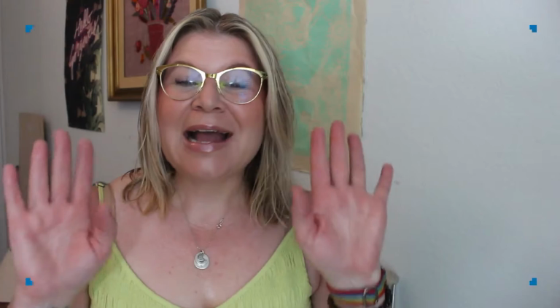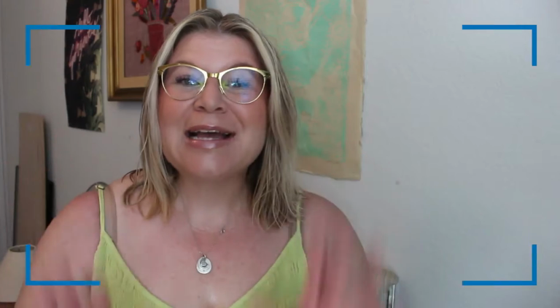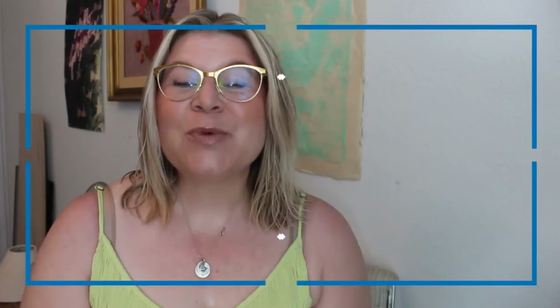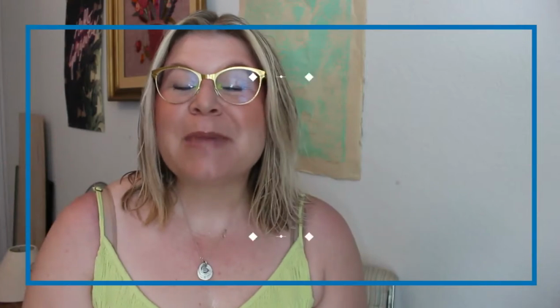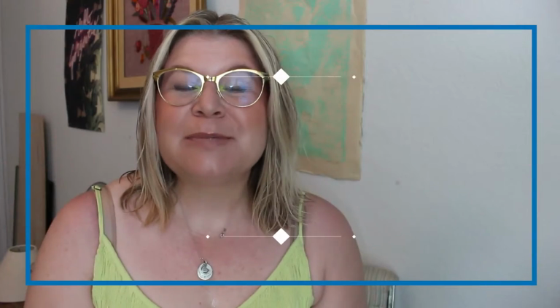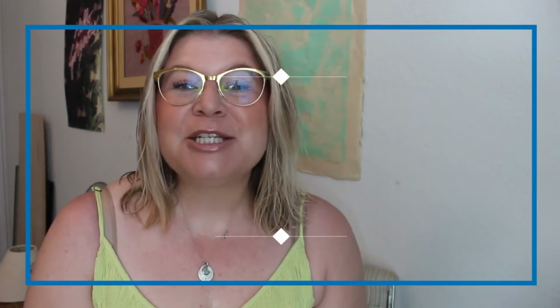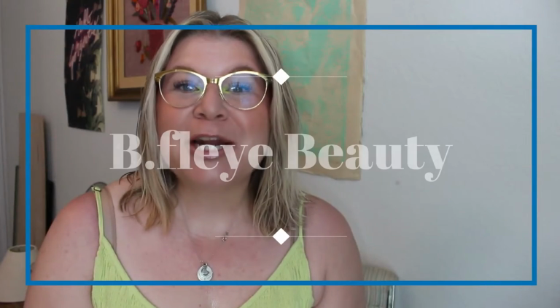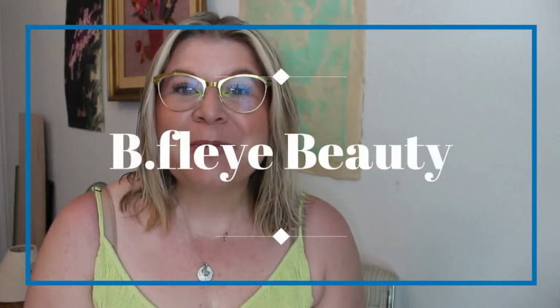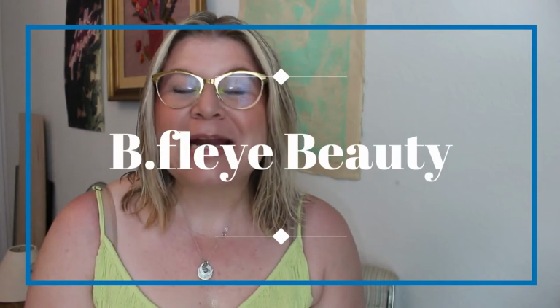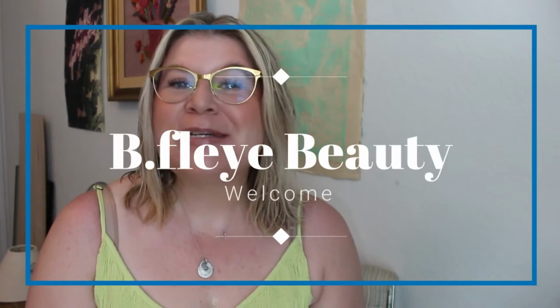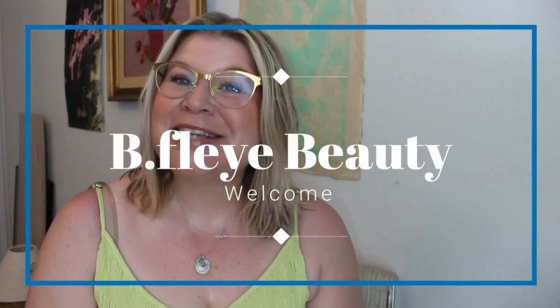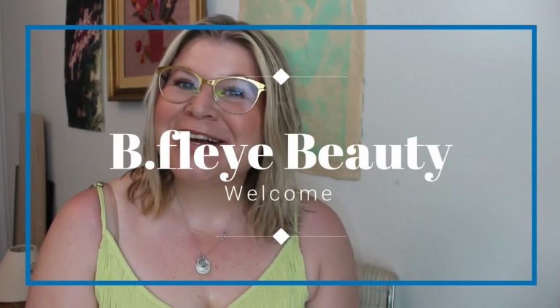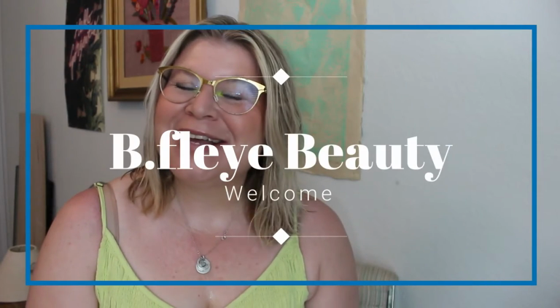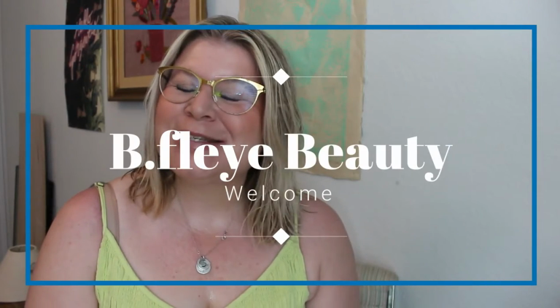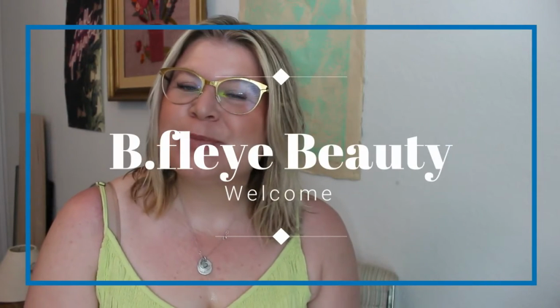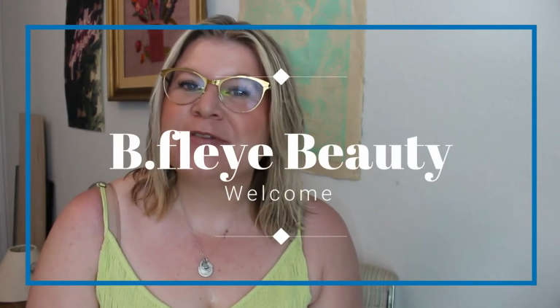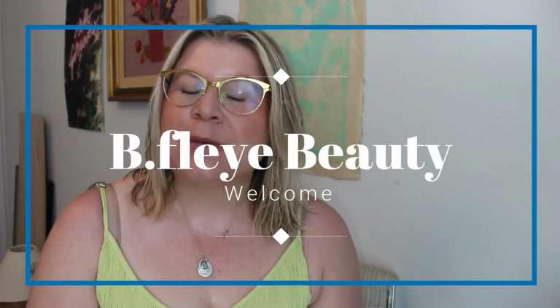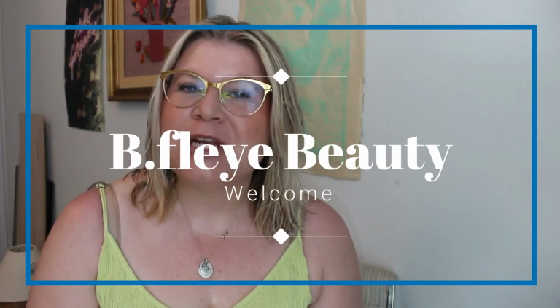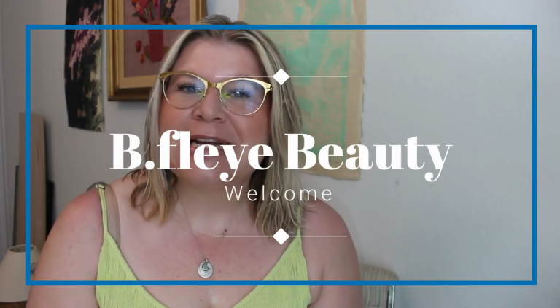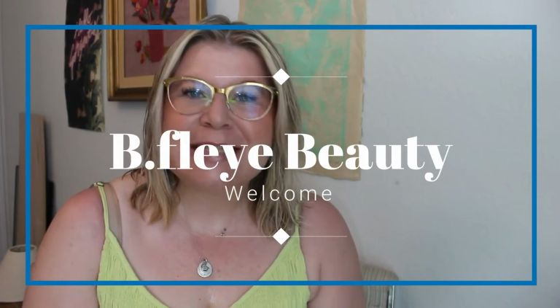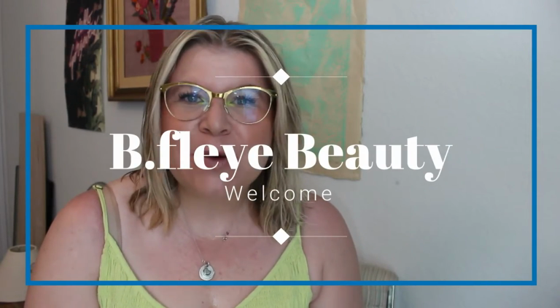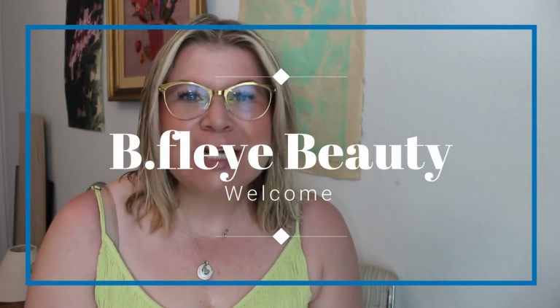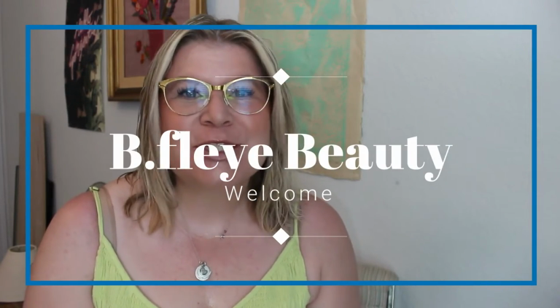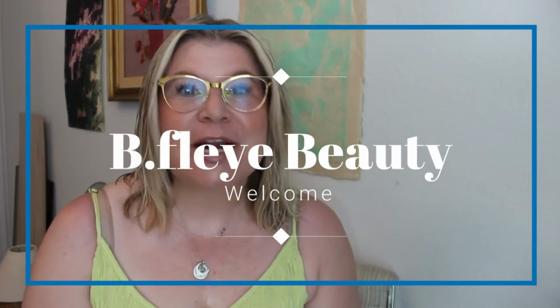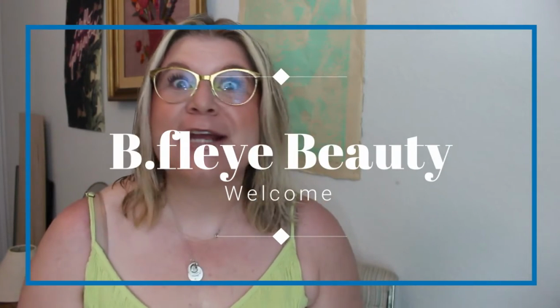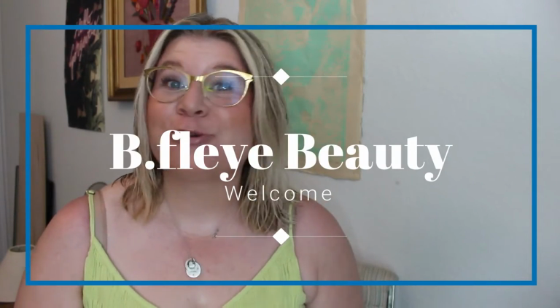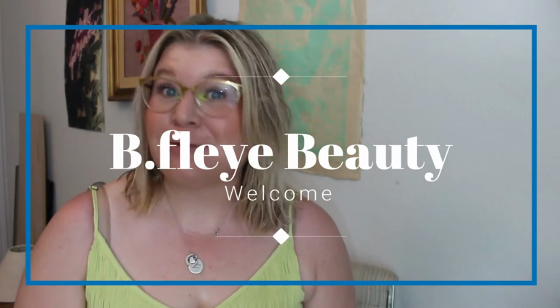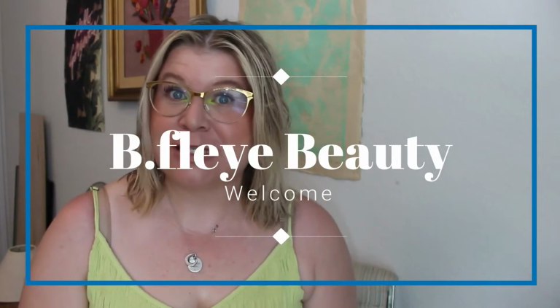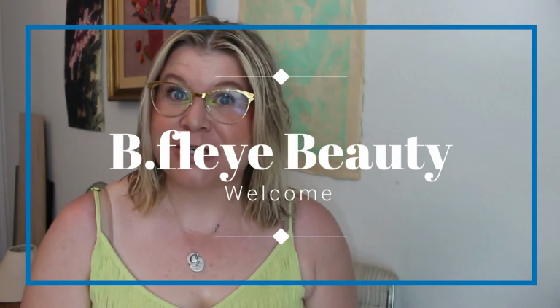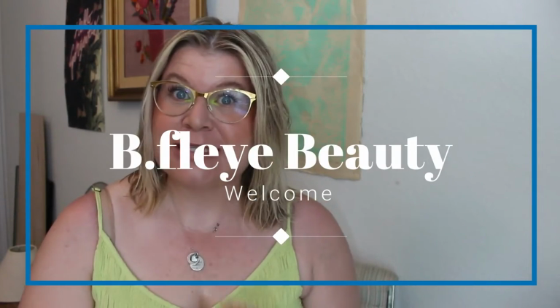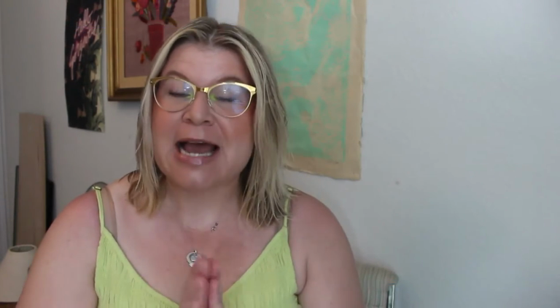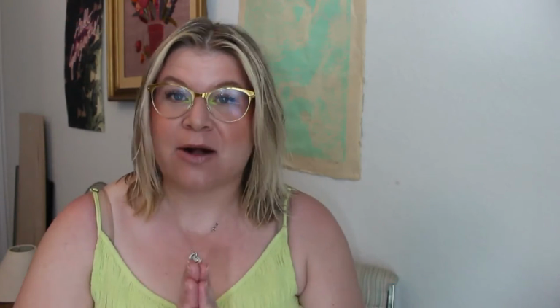Hi guys, welcome back to my channel. My name is Sarah and this is B5 Beauty, and today I wanted to start a travel series.